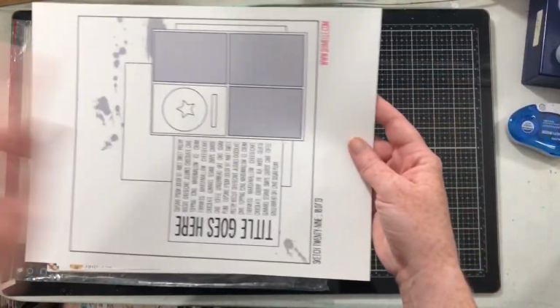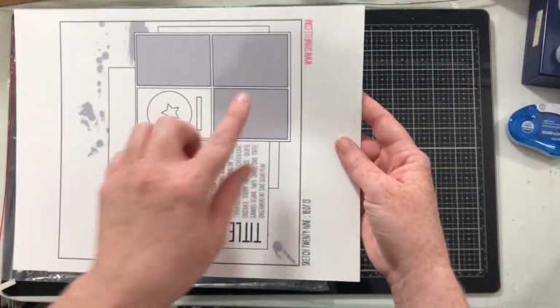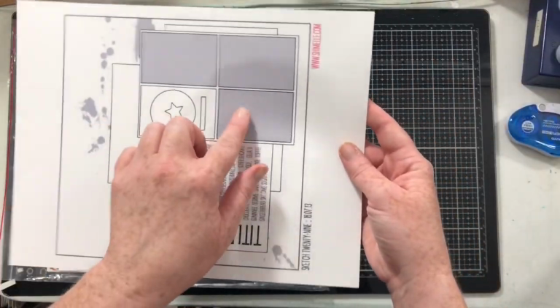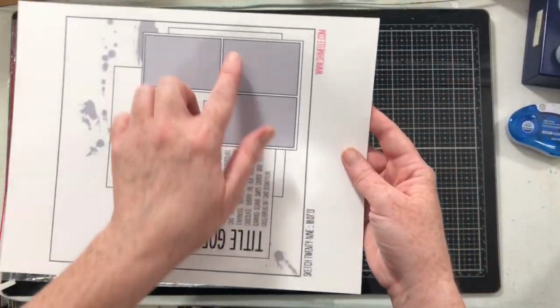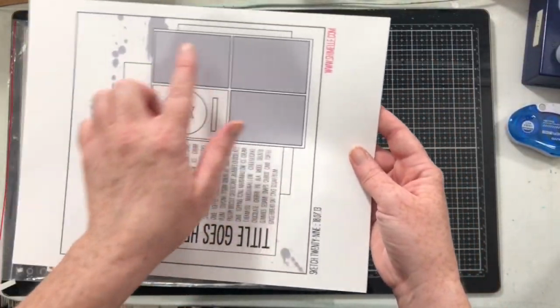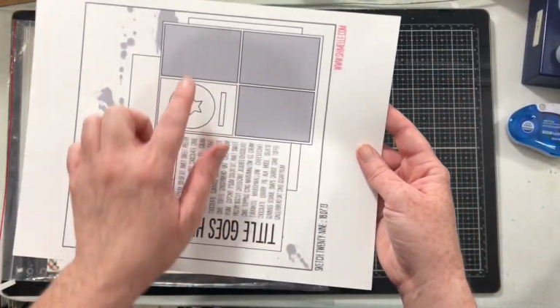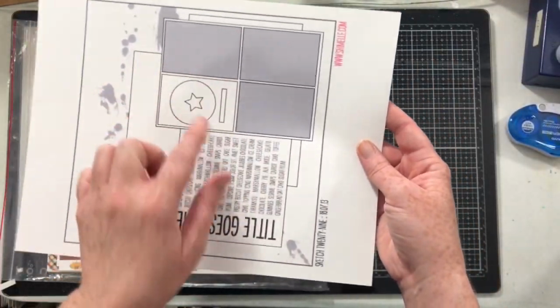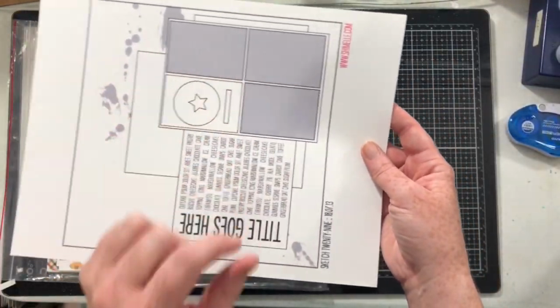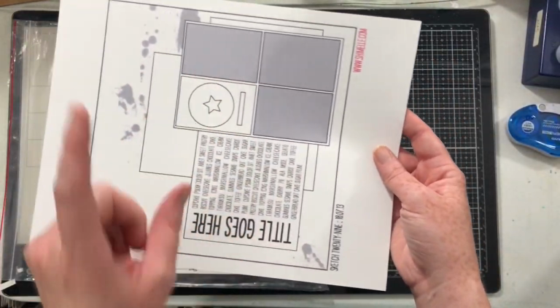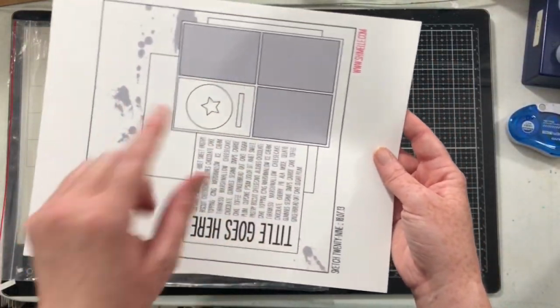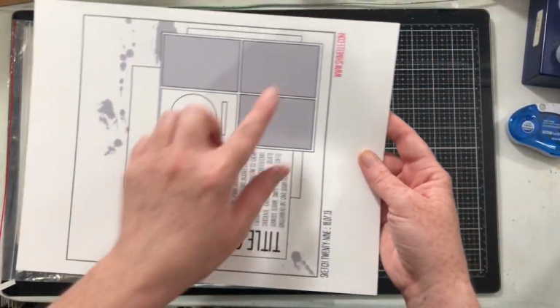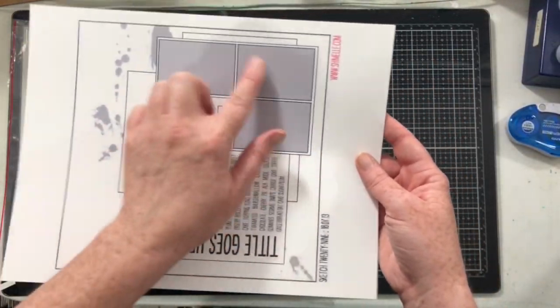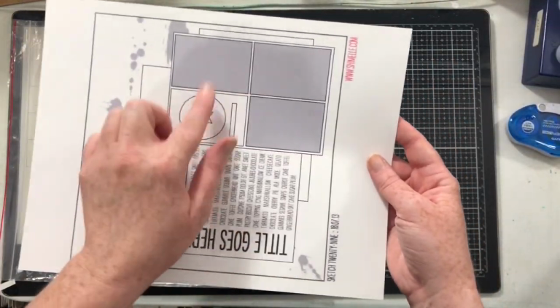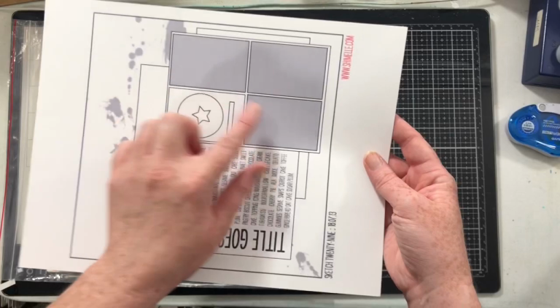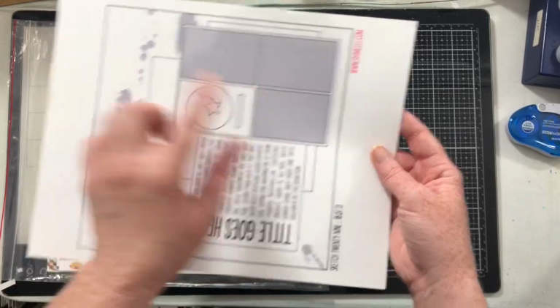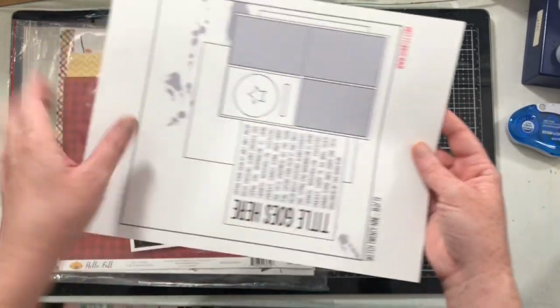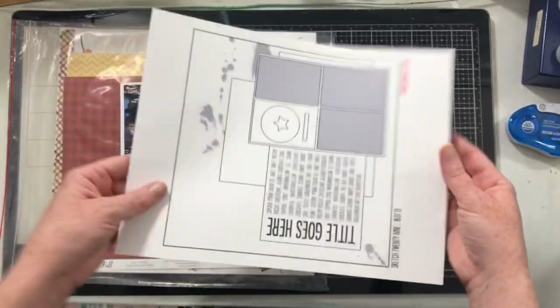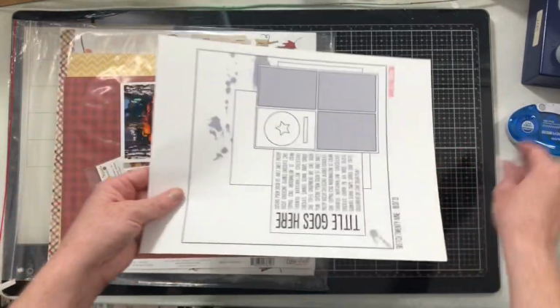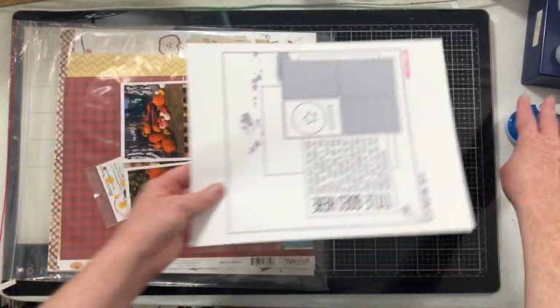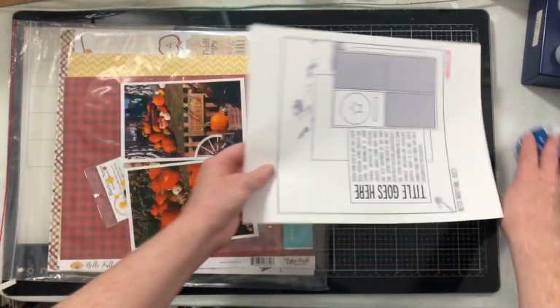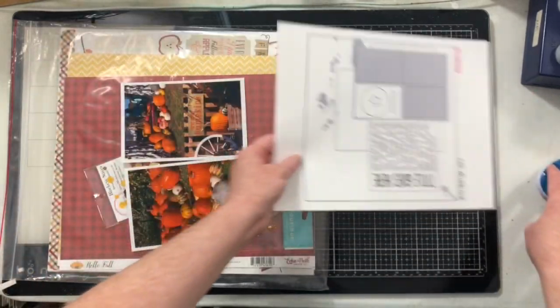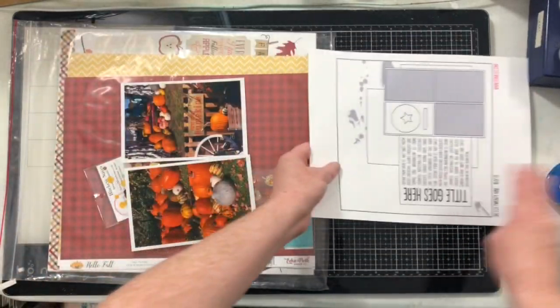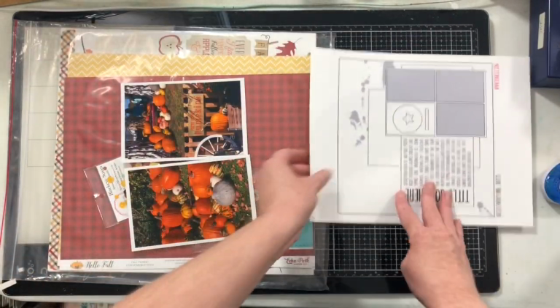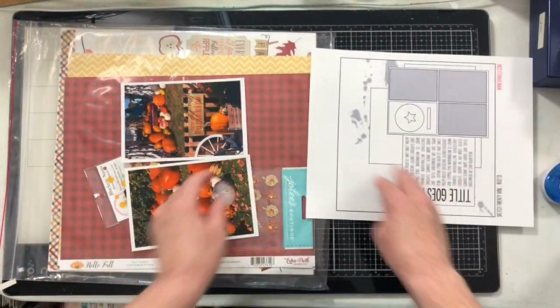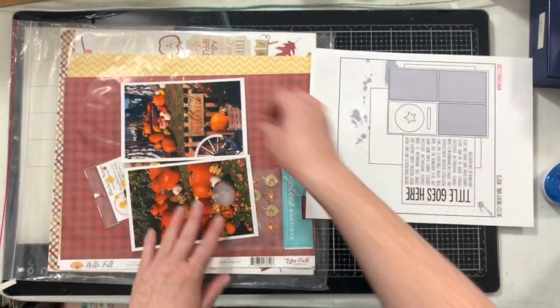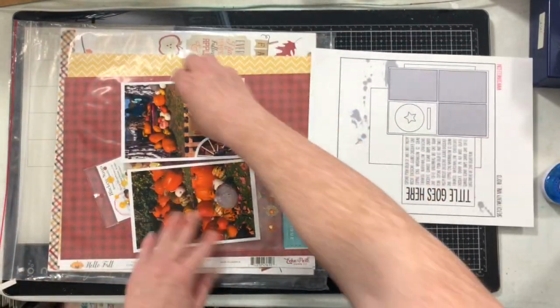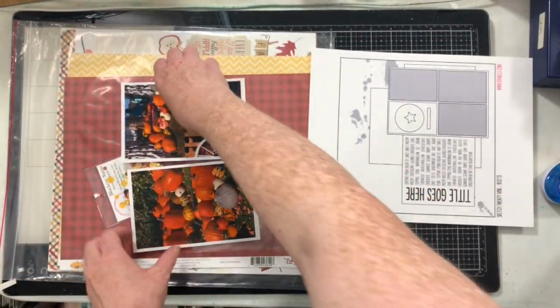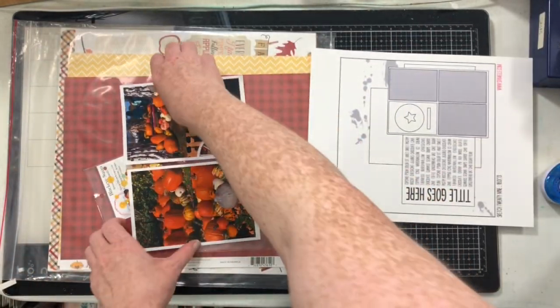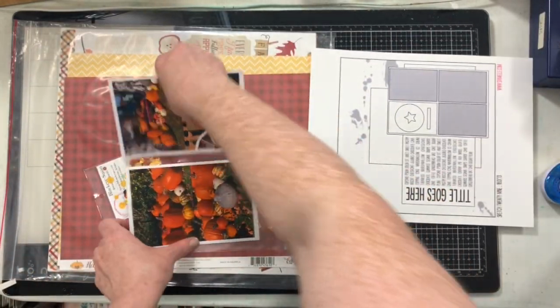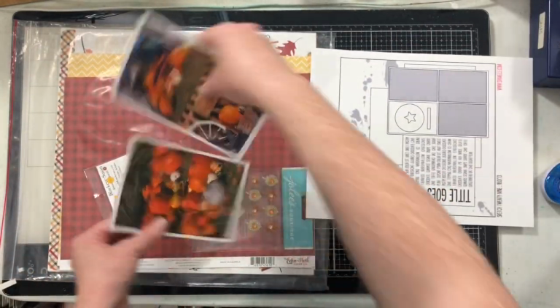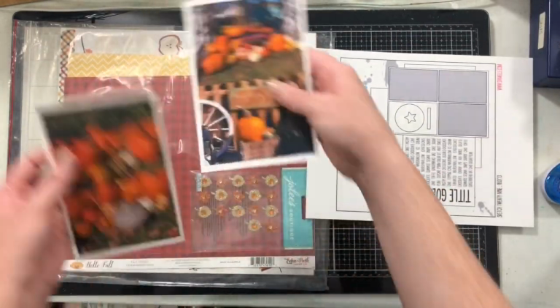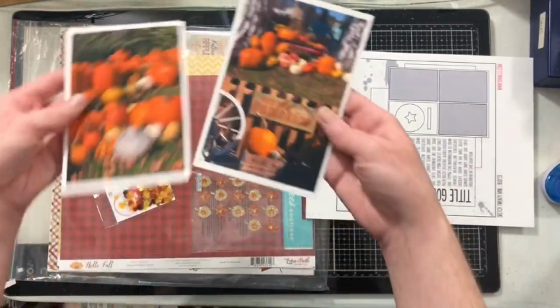We're doing four photos and they're all horizontal. Here are the four photos.